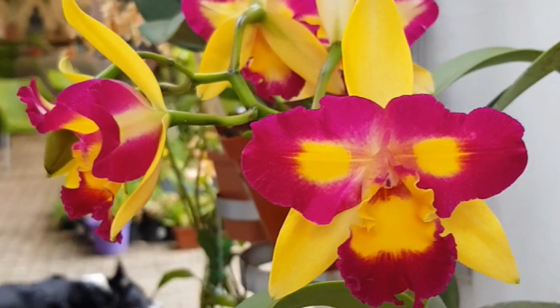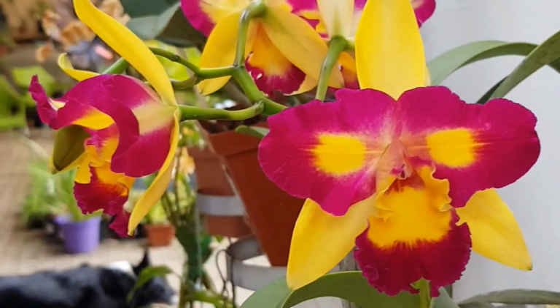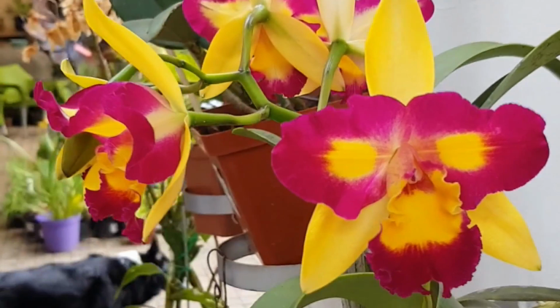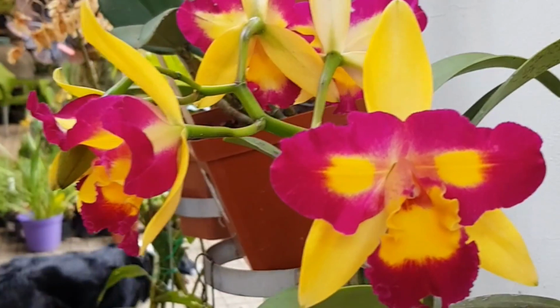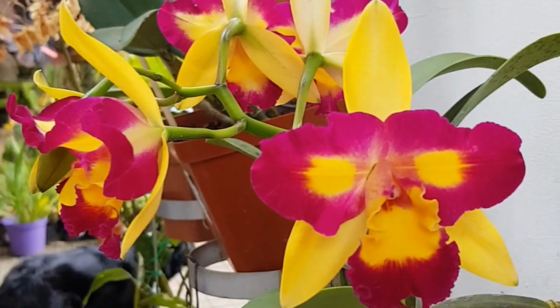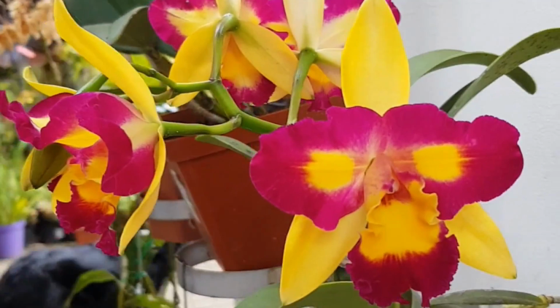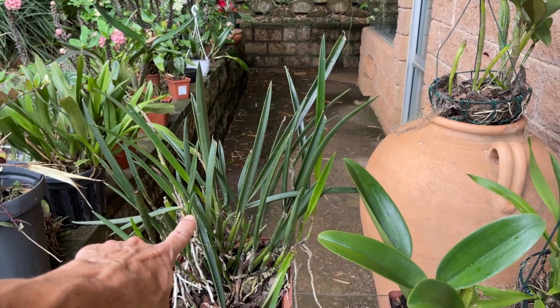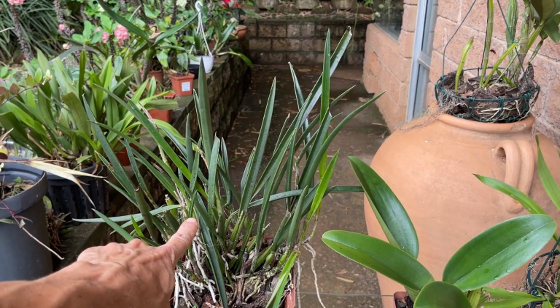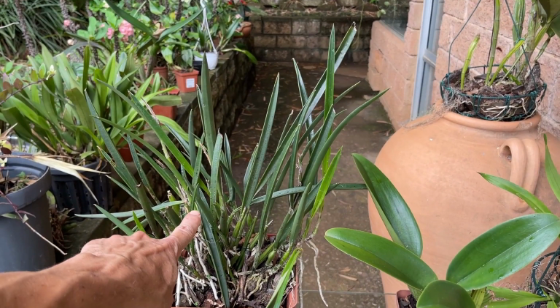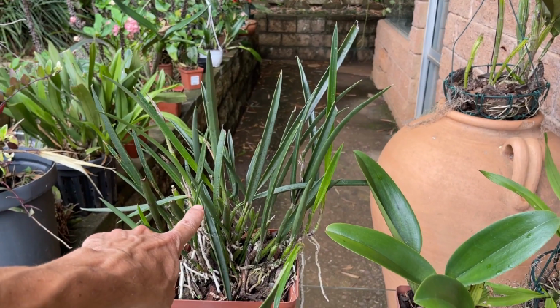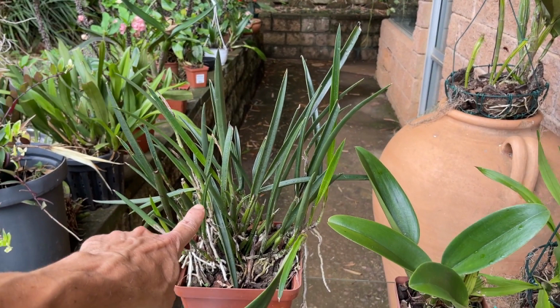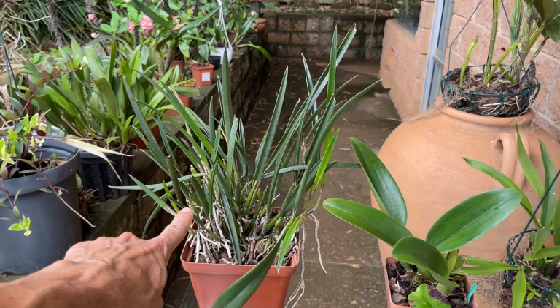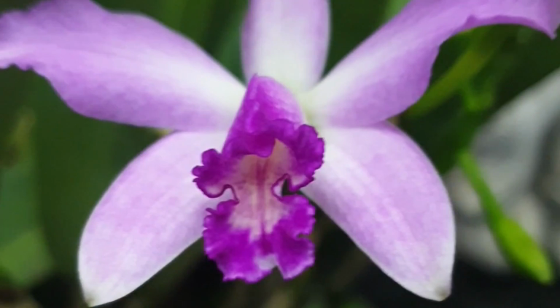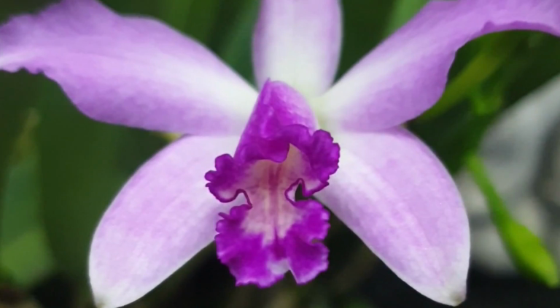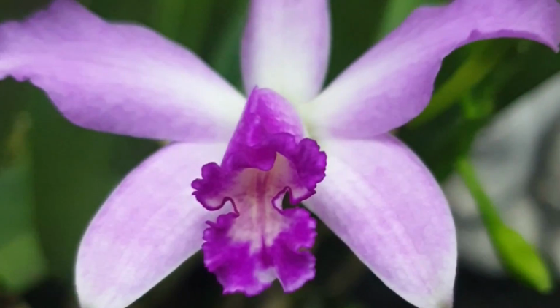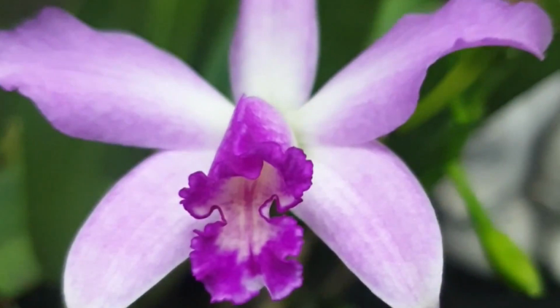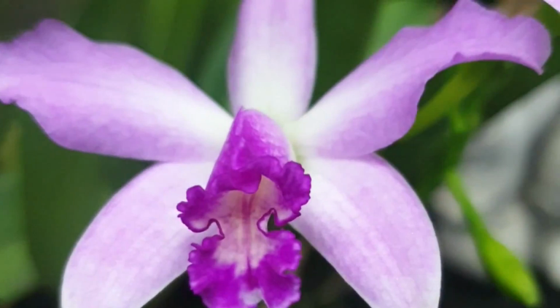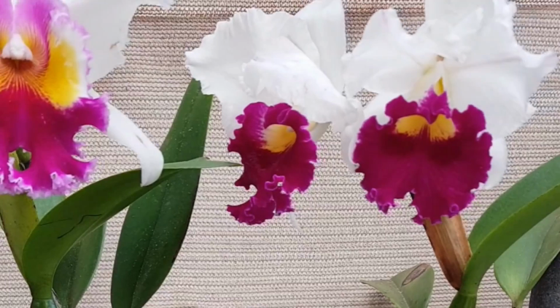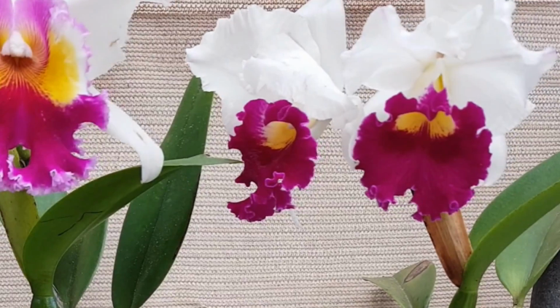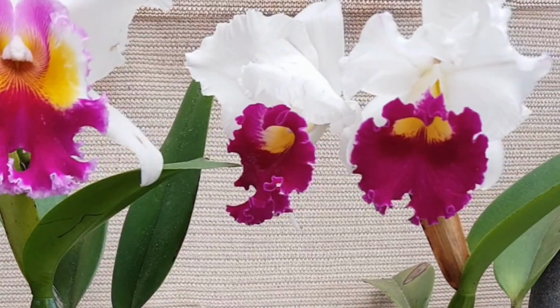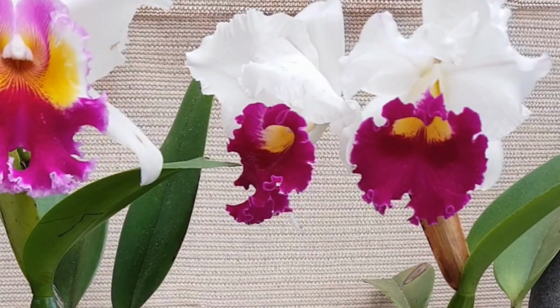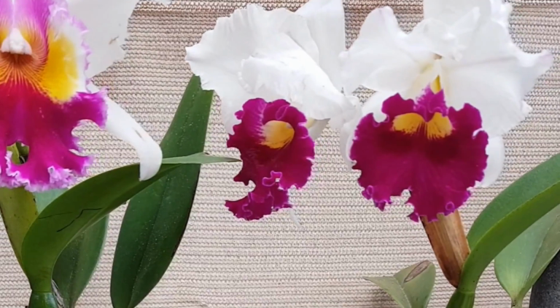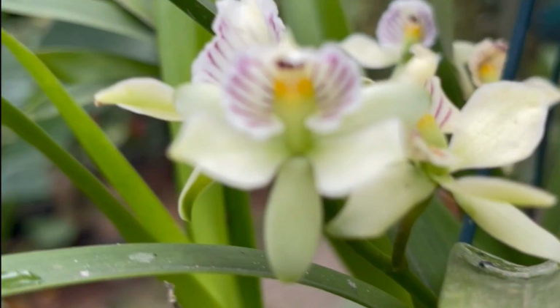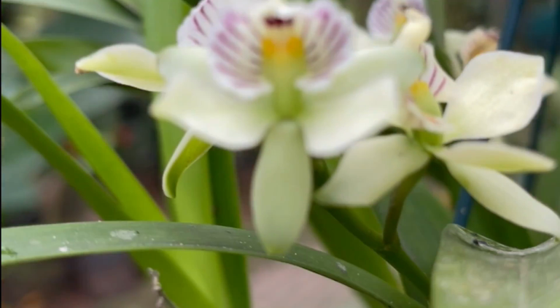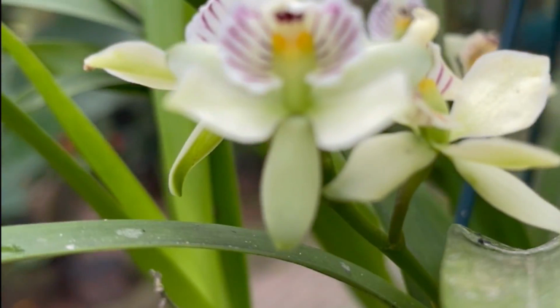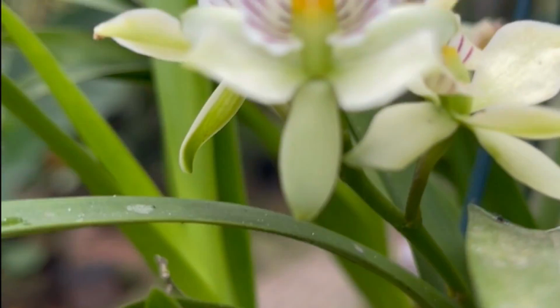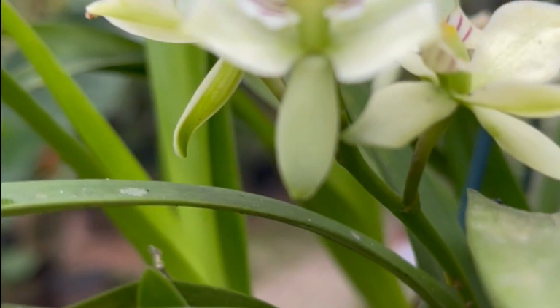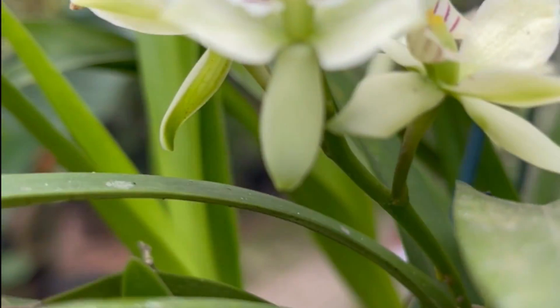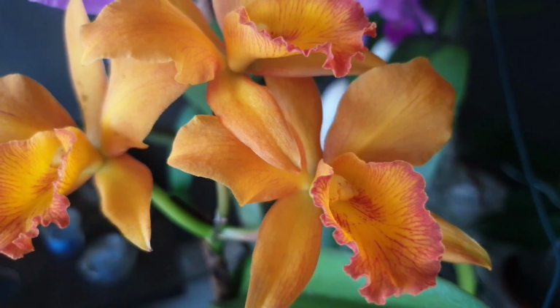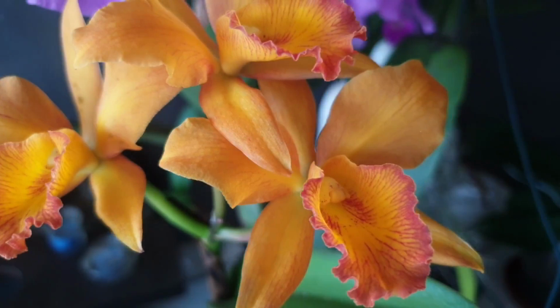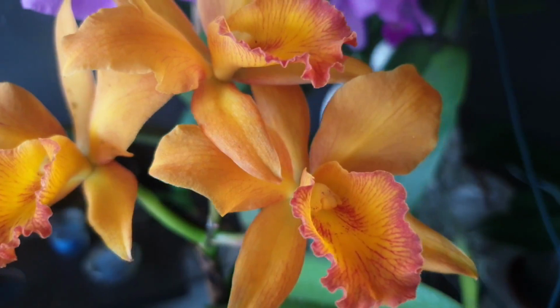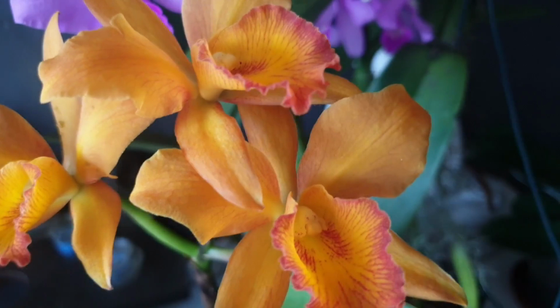Cattleya Alliance: the Brassavola, Encyclia, the Cattleya, the Prostychia, the Laelia.